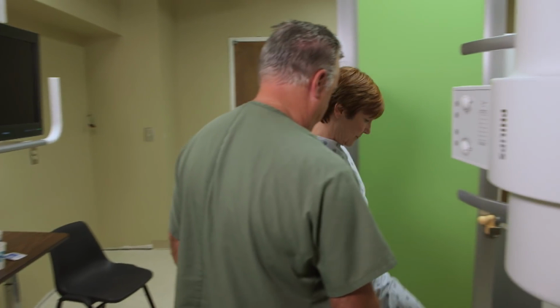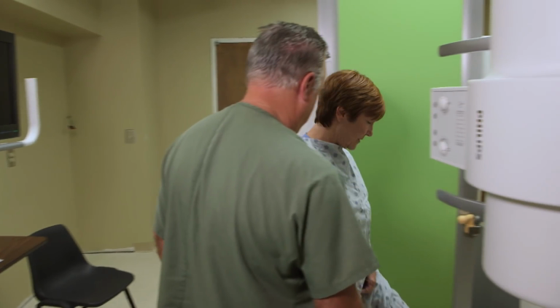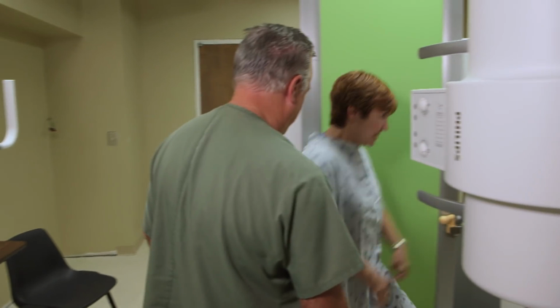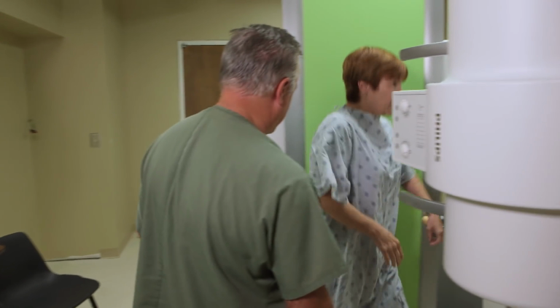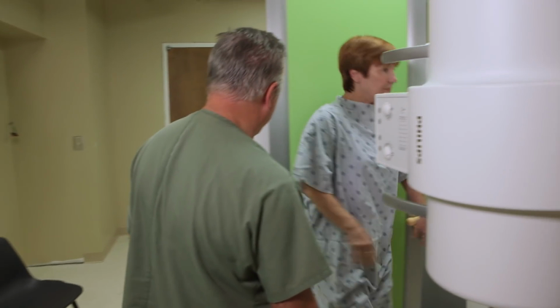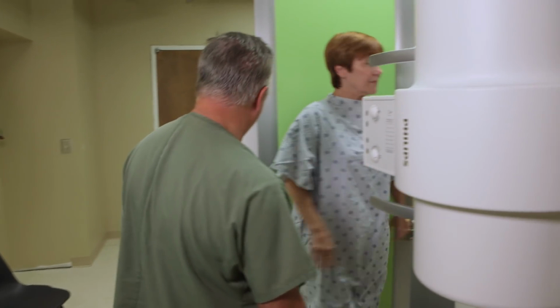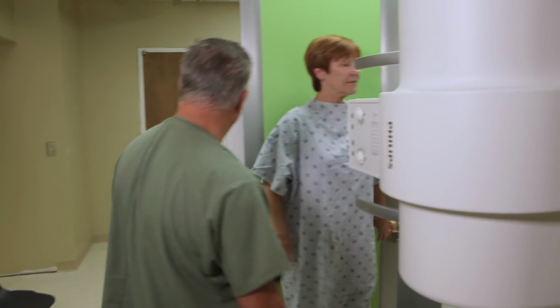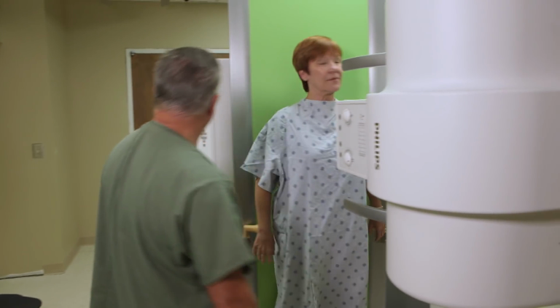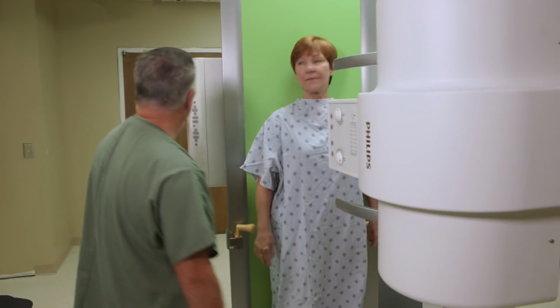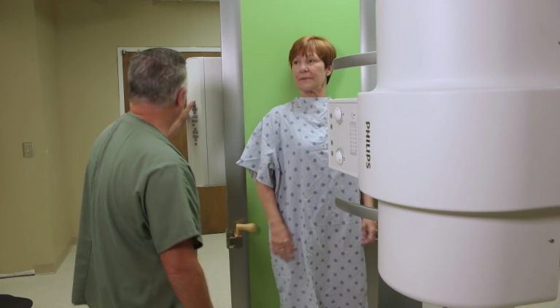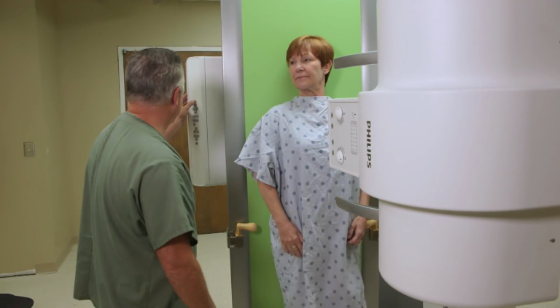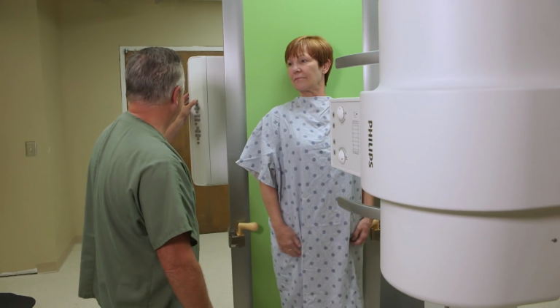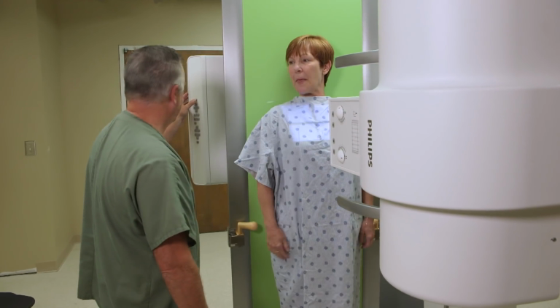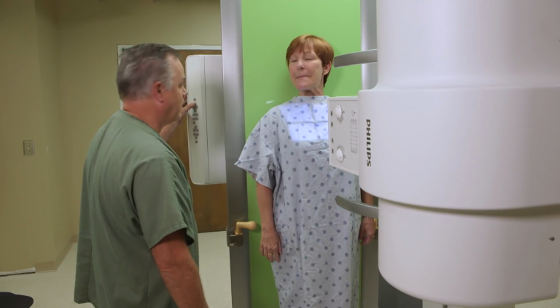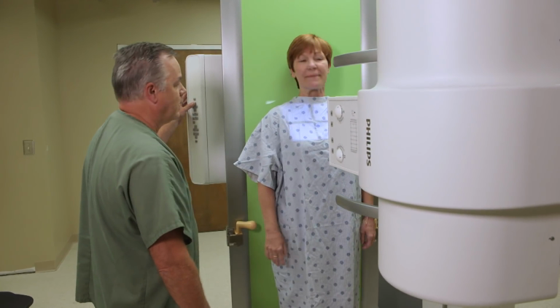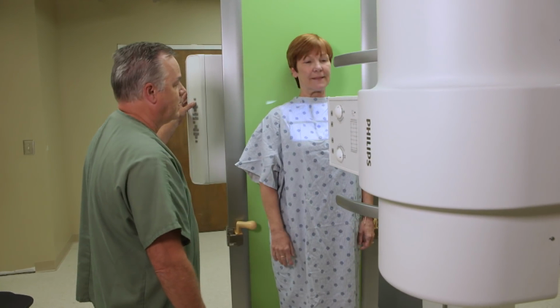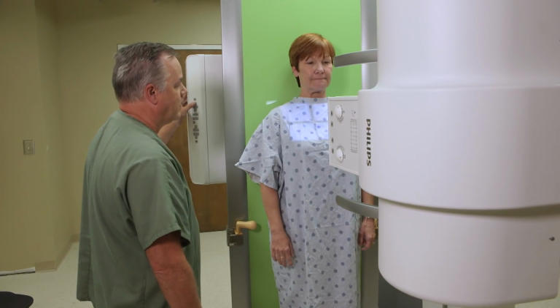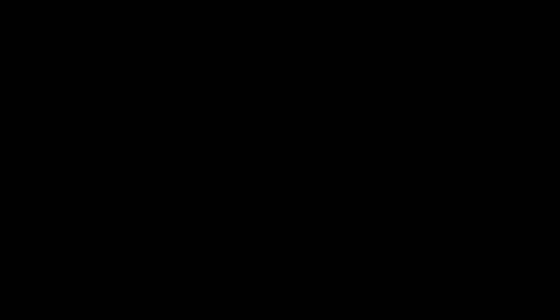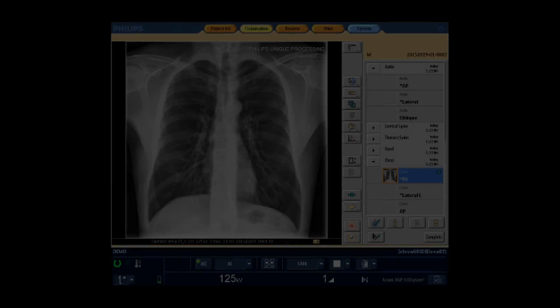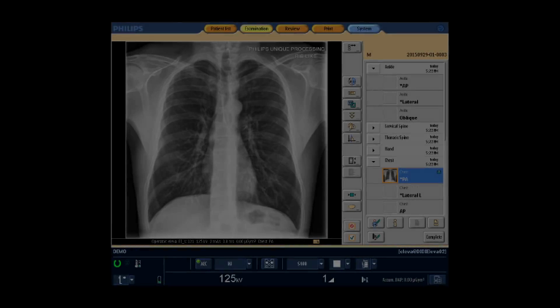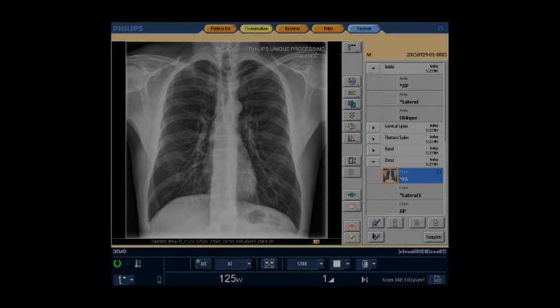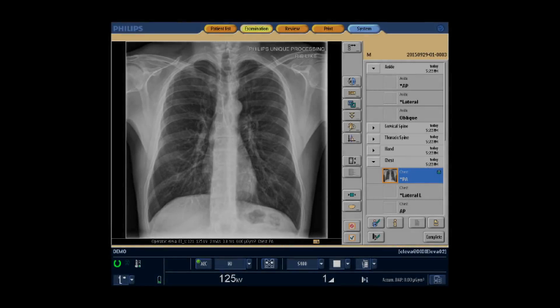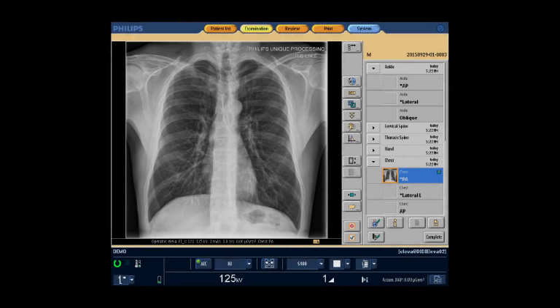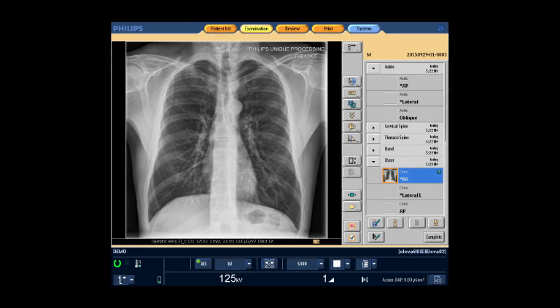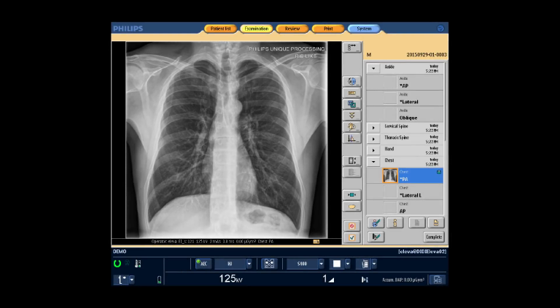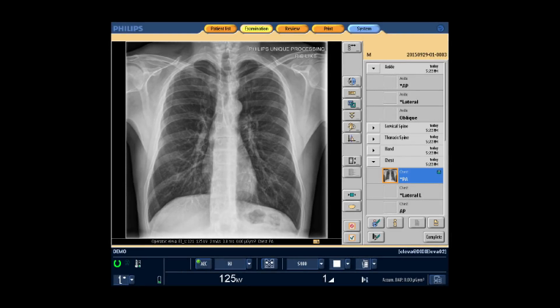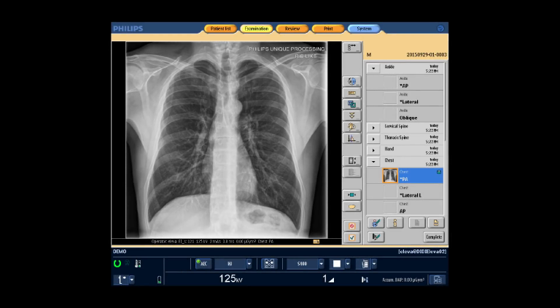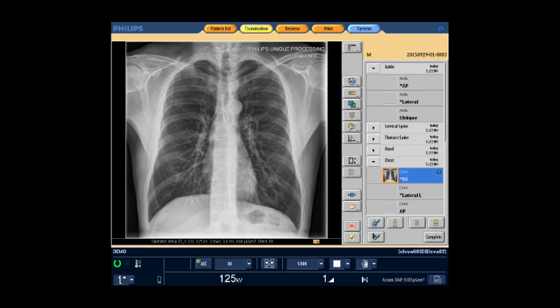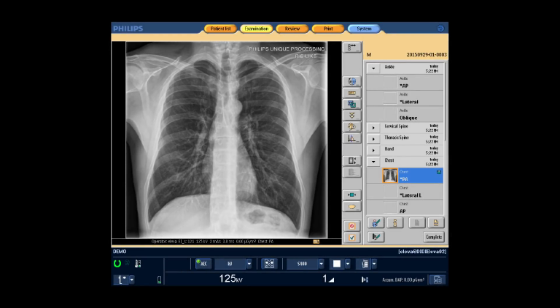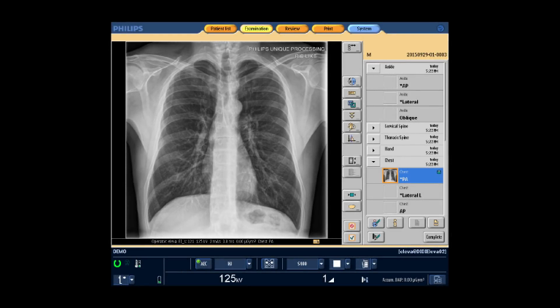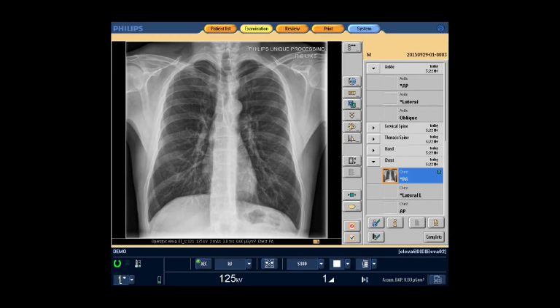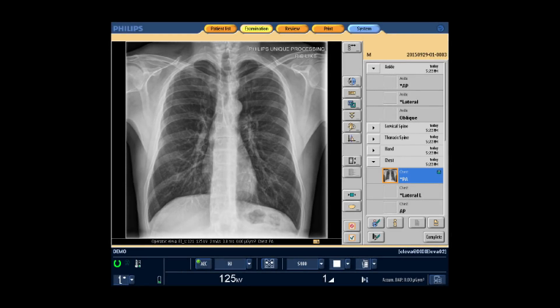In addition, not just the fluoro time, but image quality — we're getting good quality images.